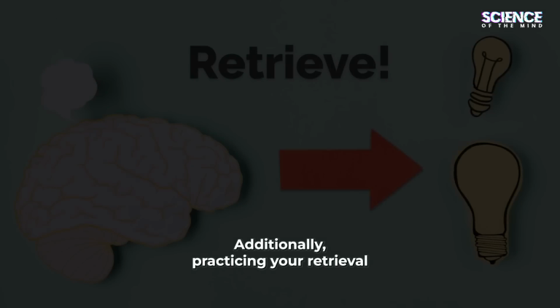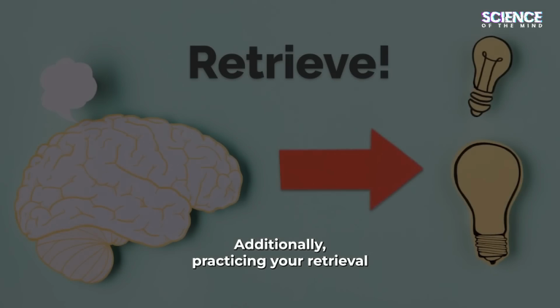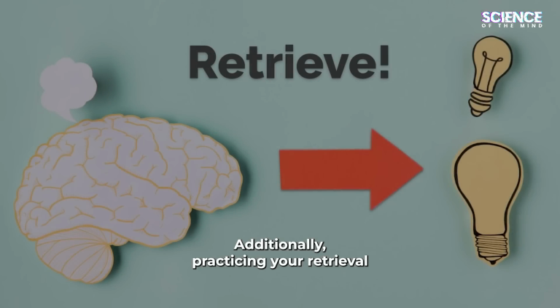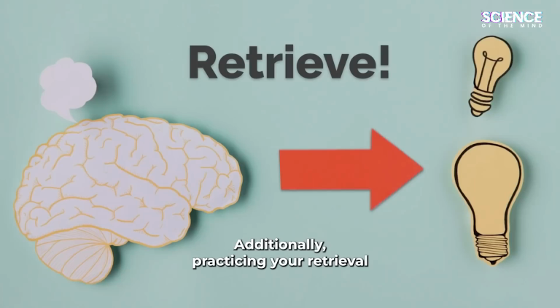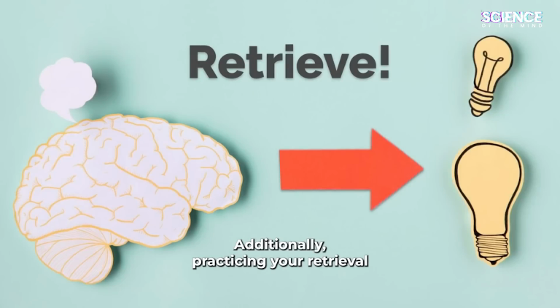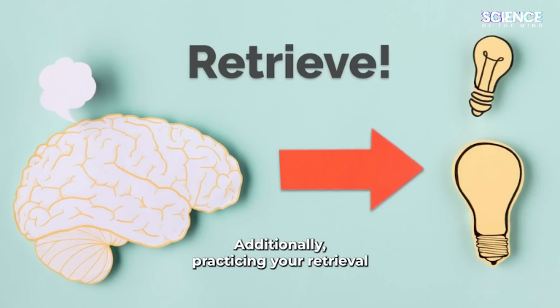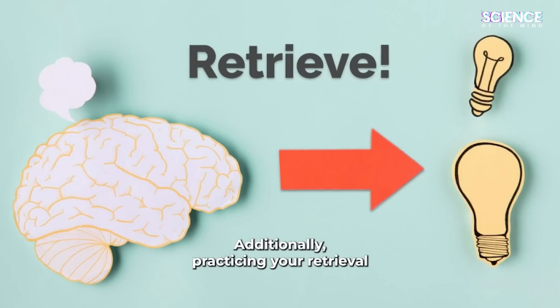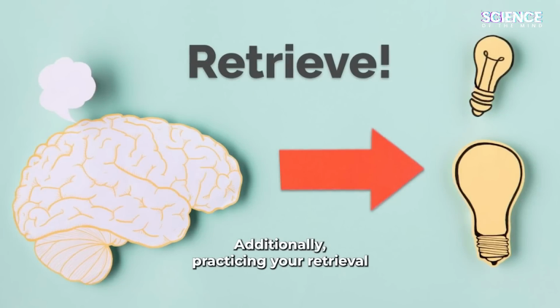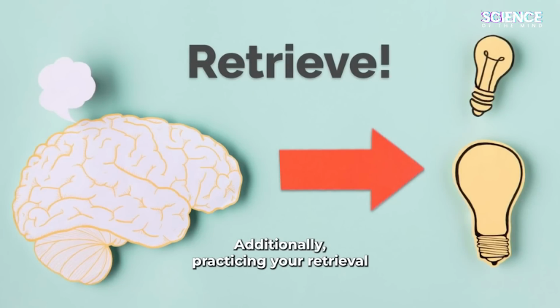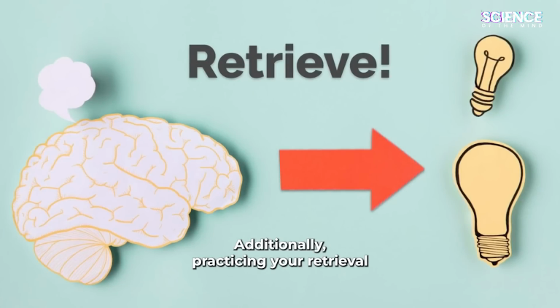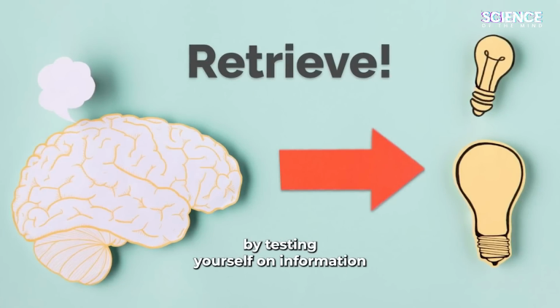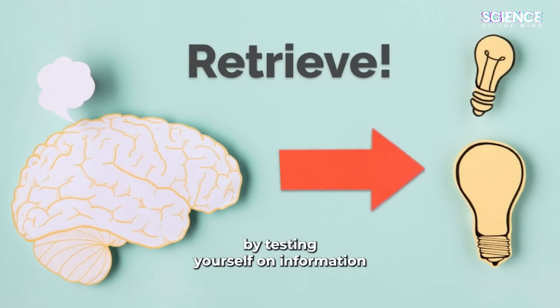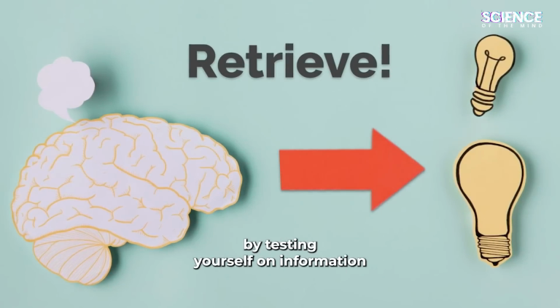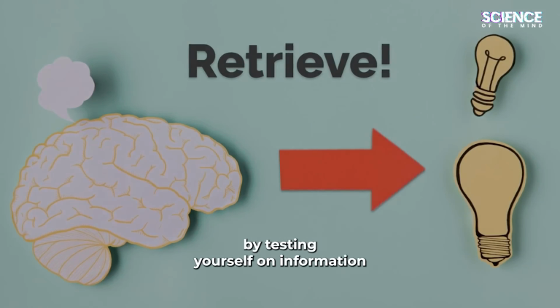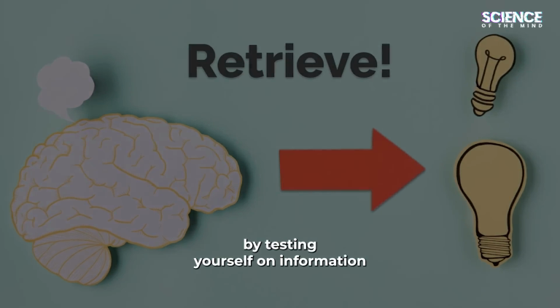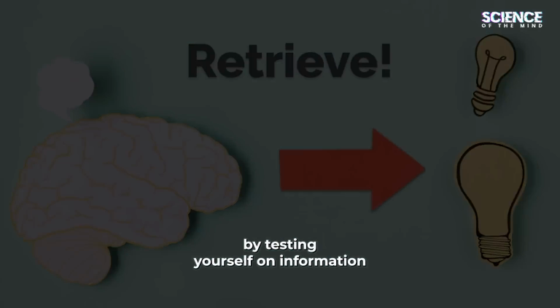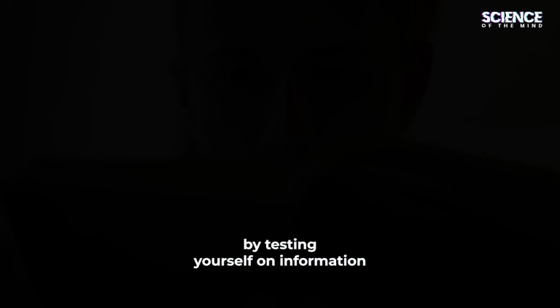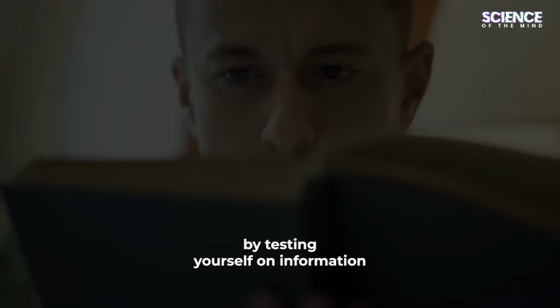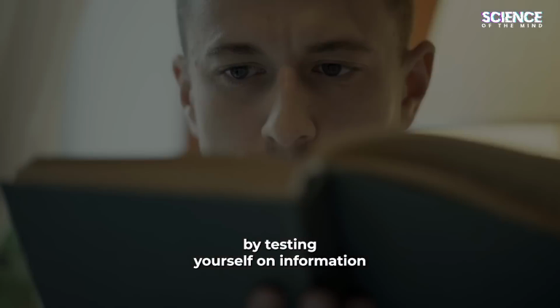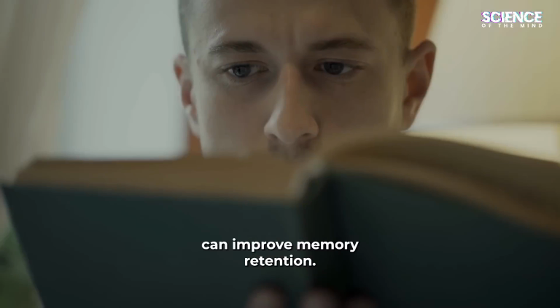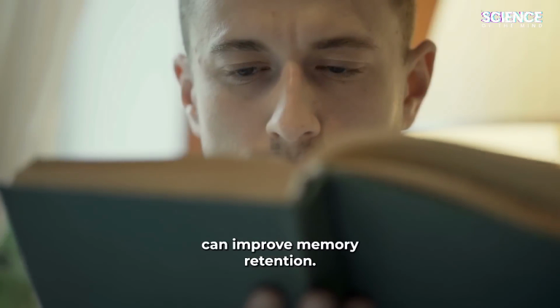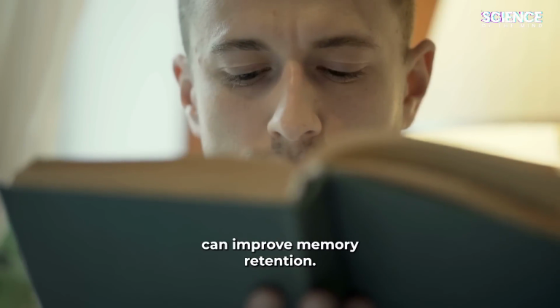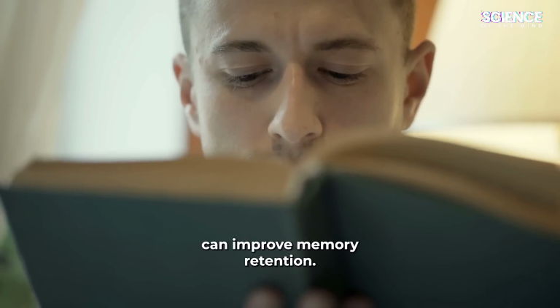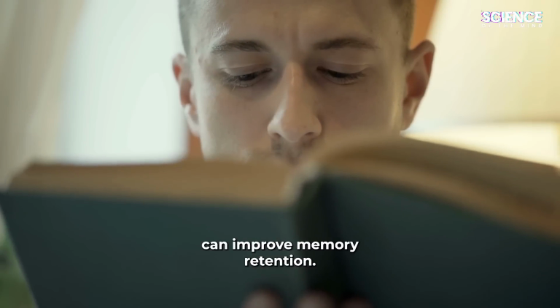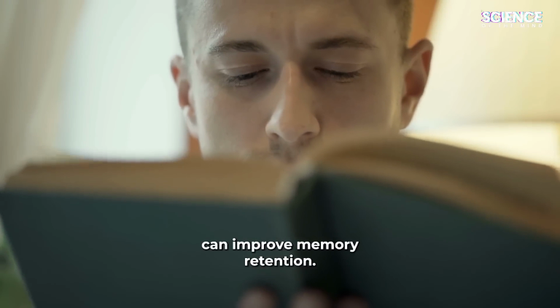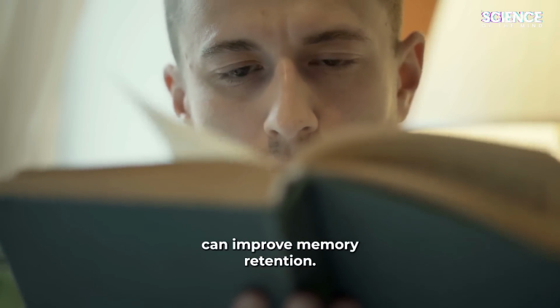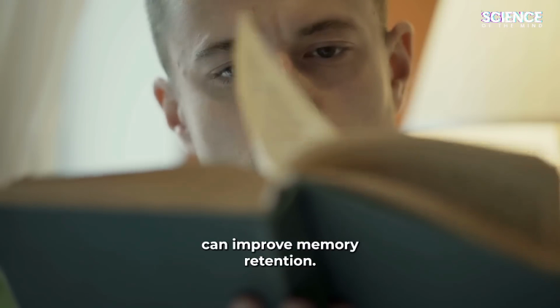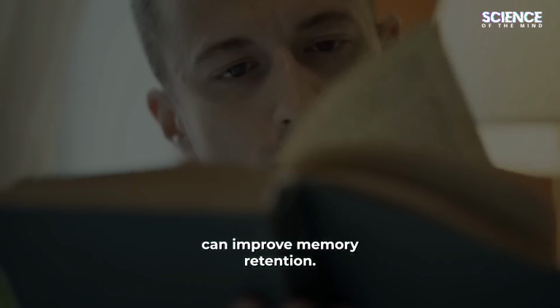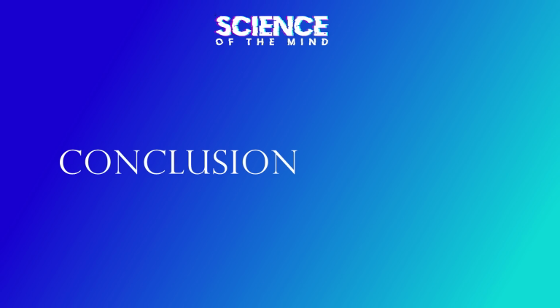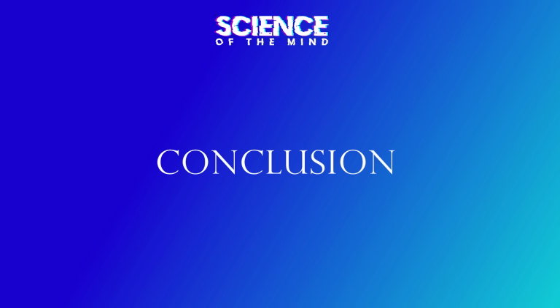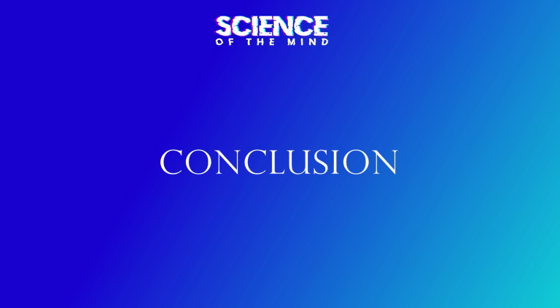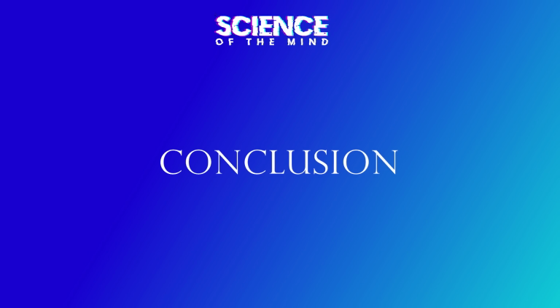Additionally, practicing retrieval by testing yourself on information can improve memory retention.